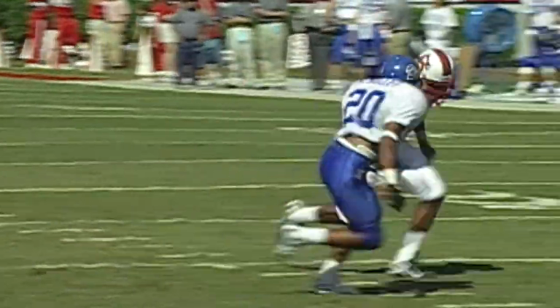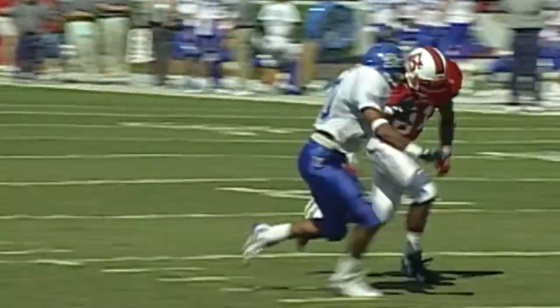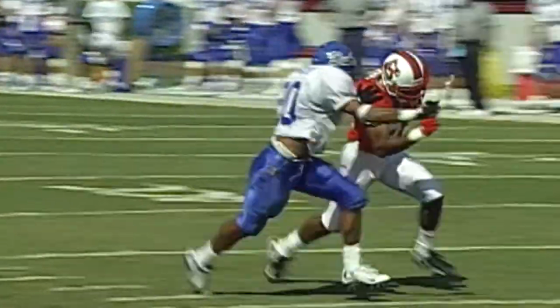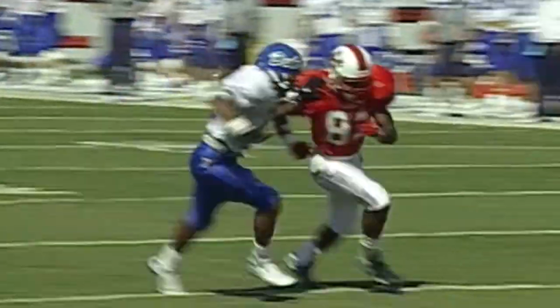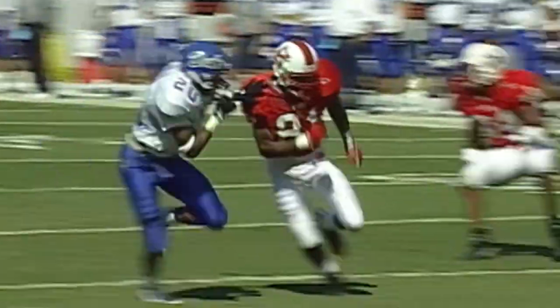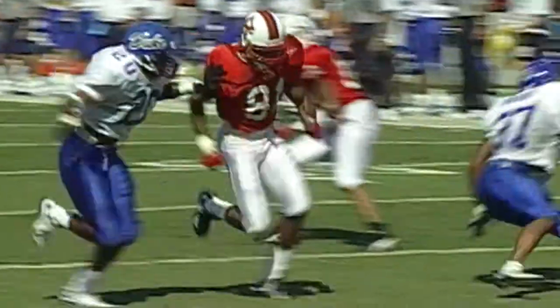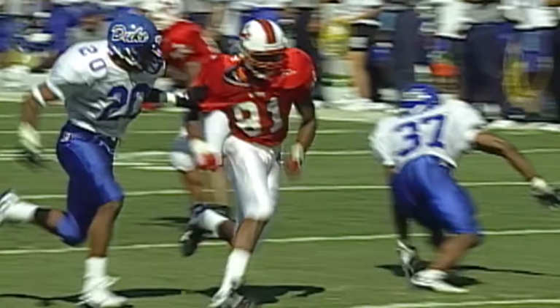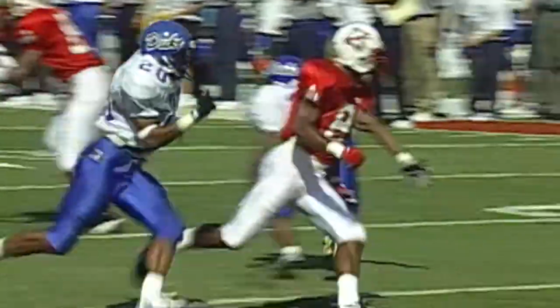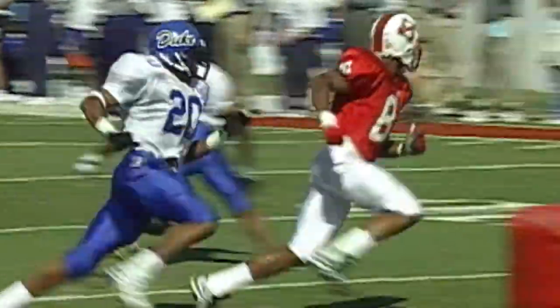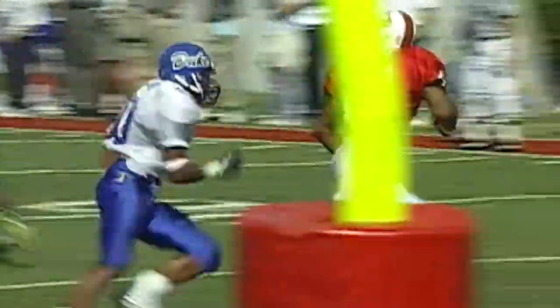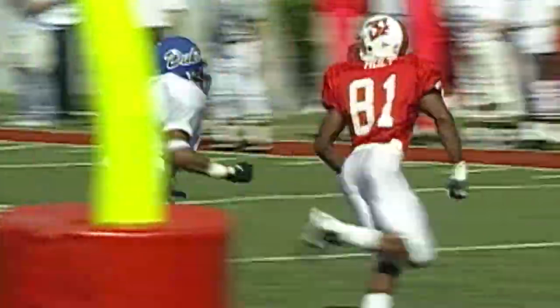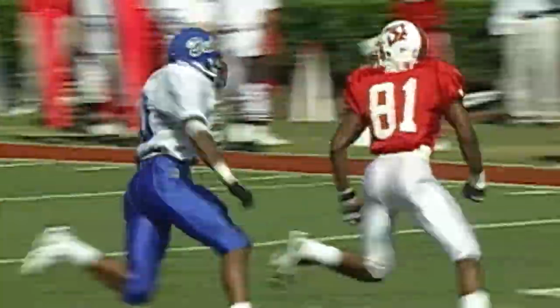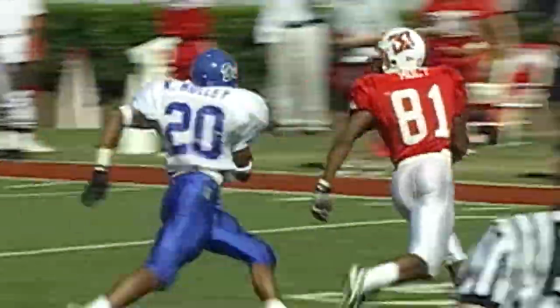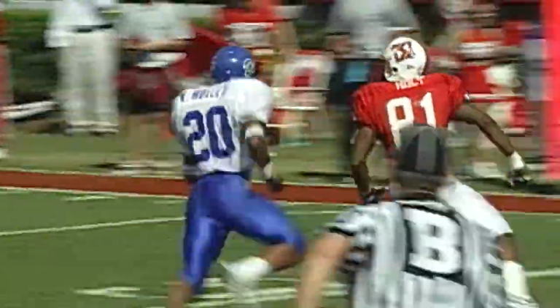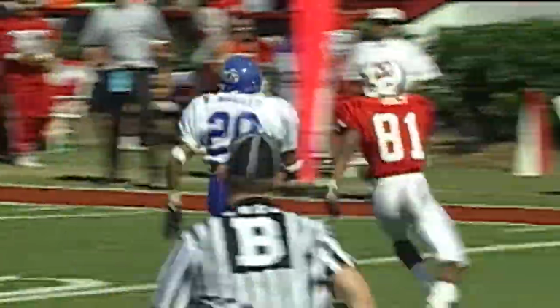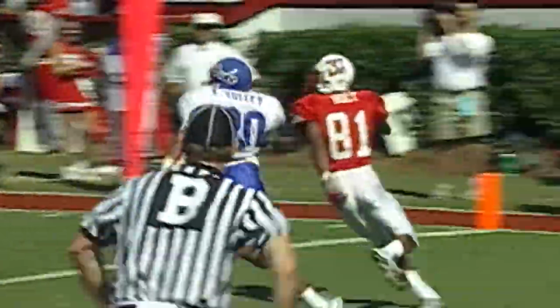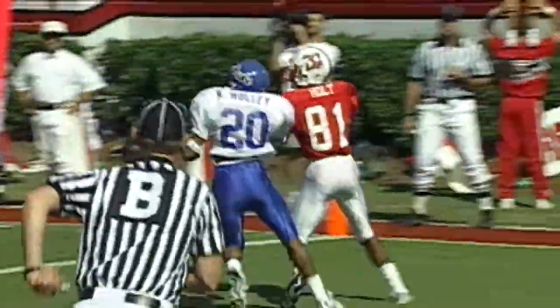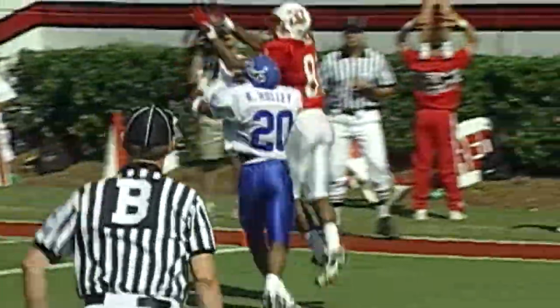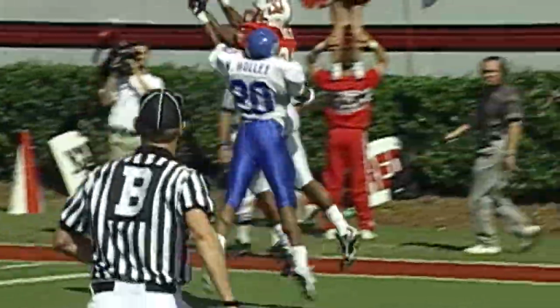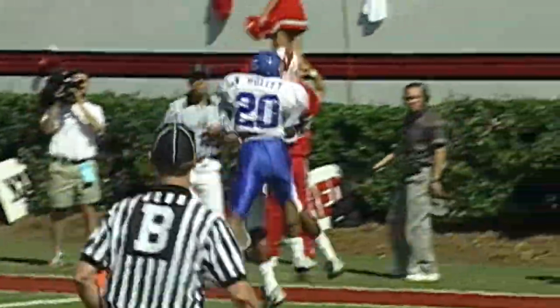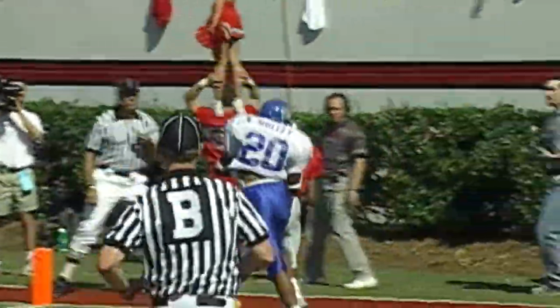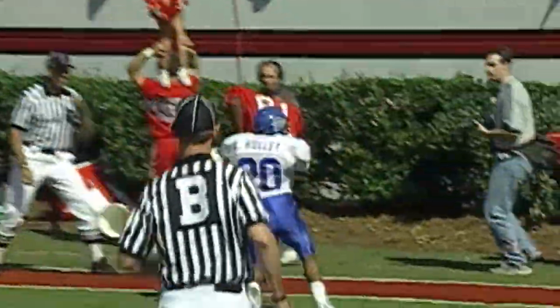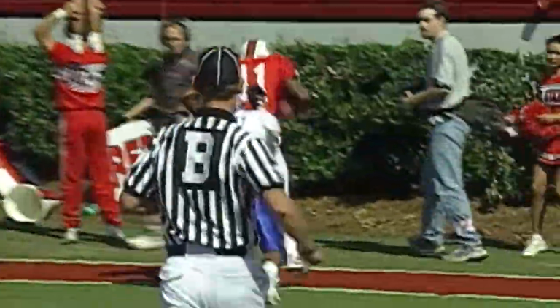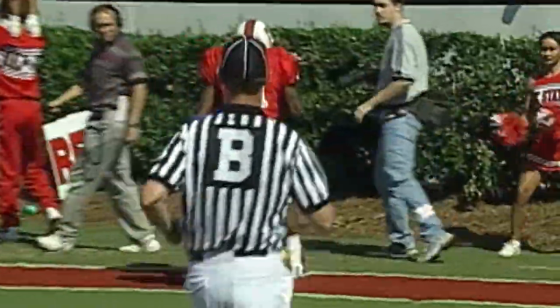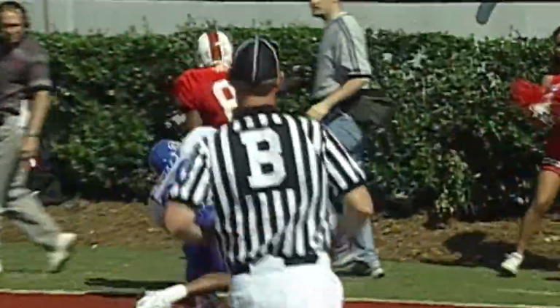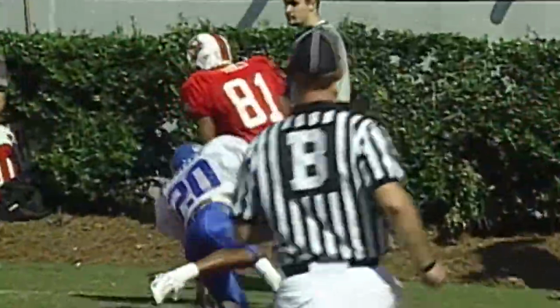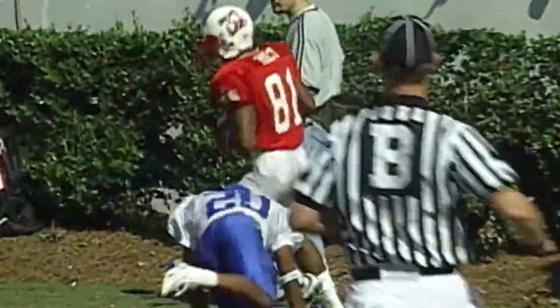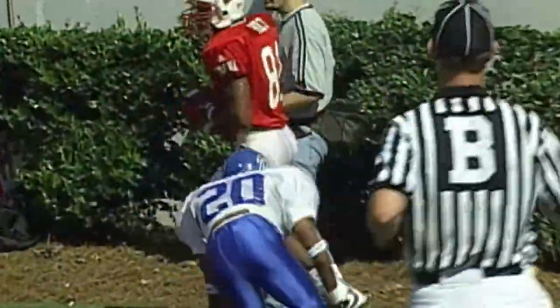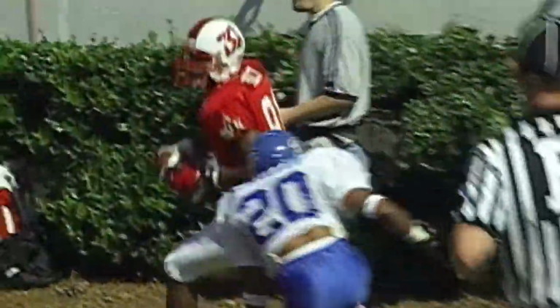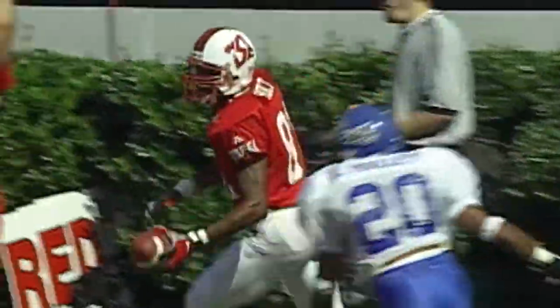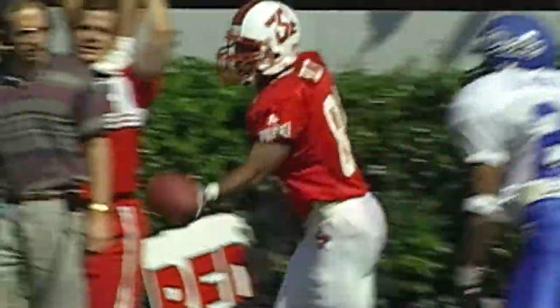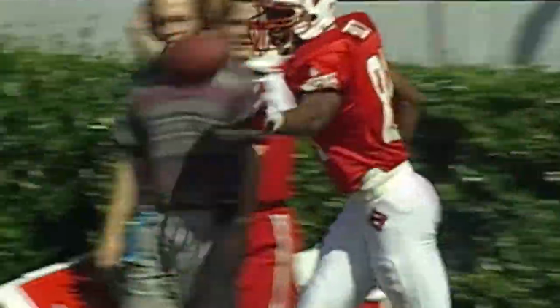Barnett with play action, going to the corner, wants Holt. Touchdown, NC State. Nice.